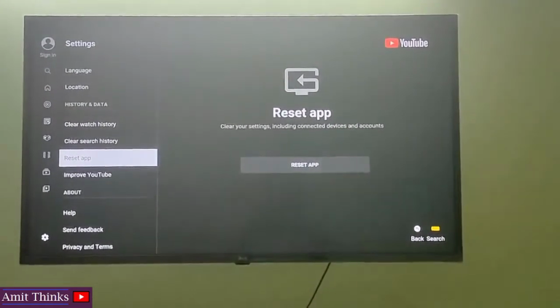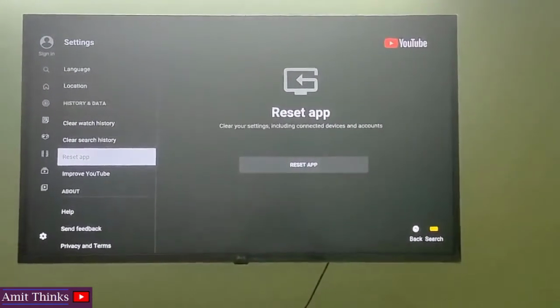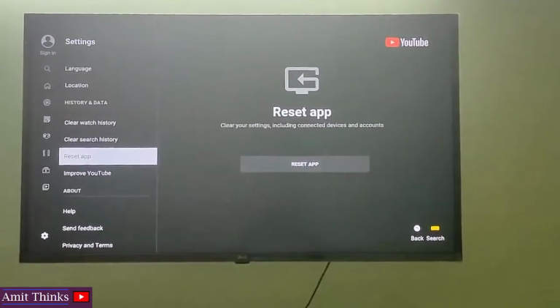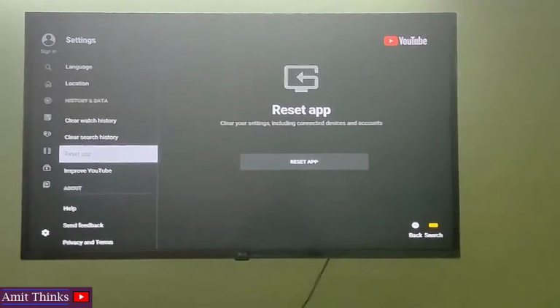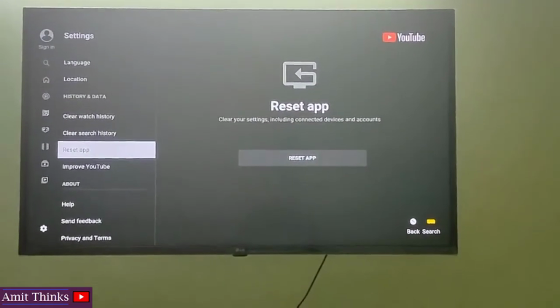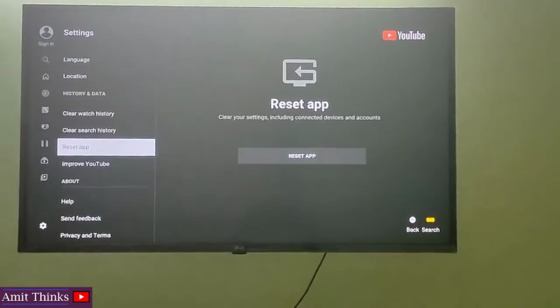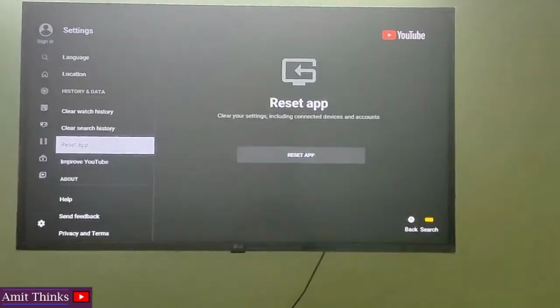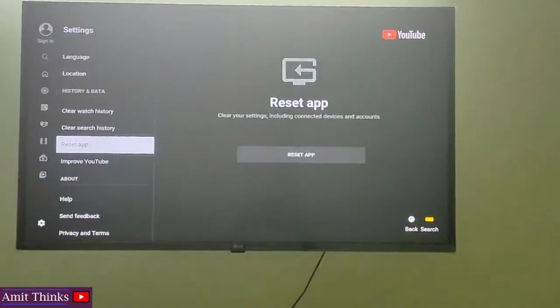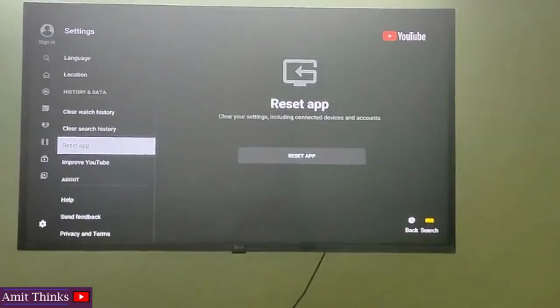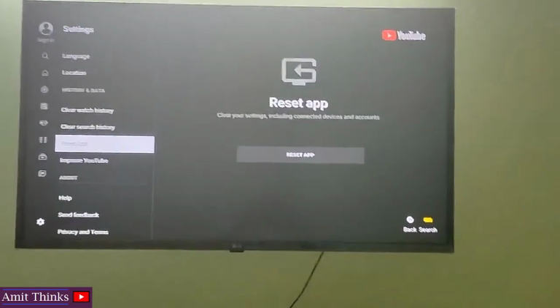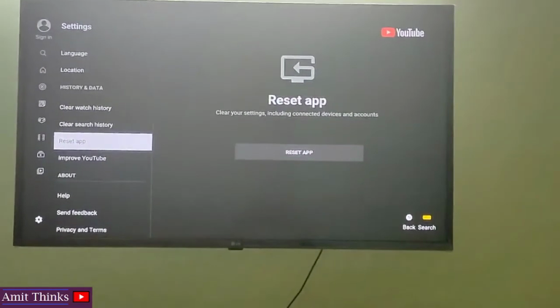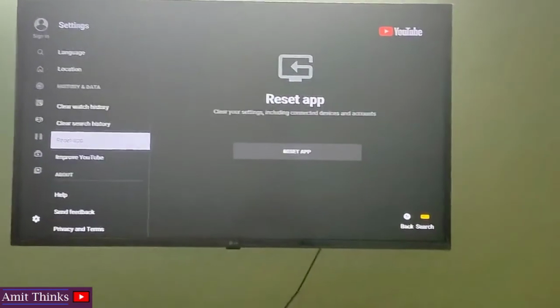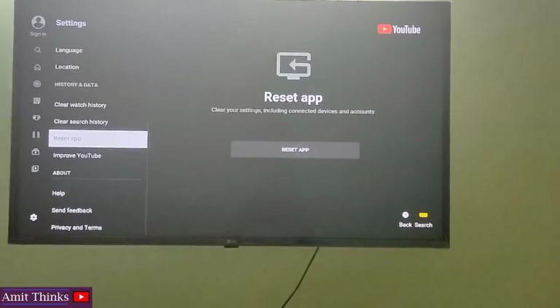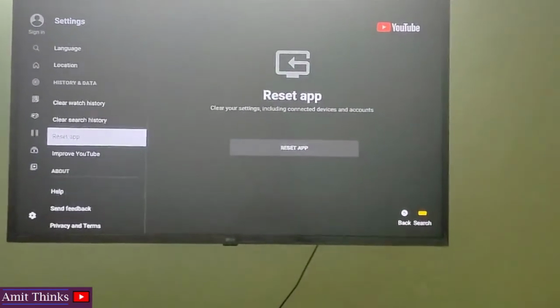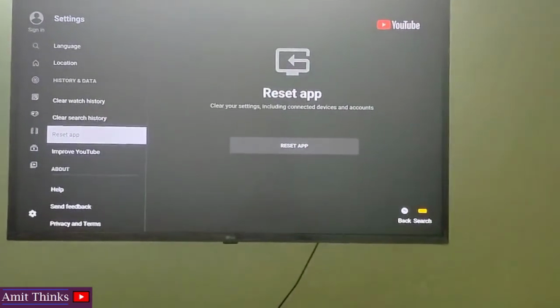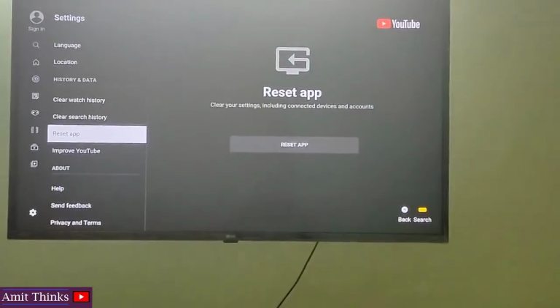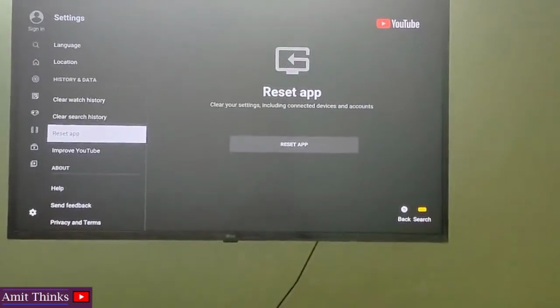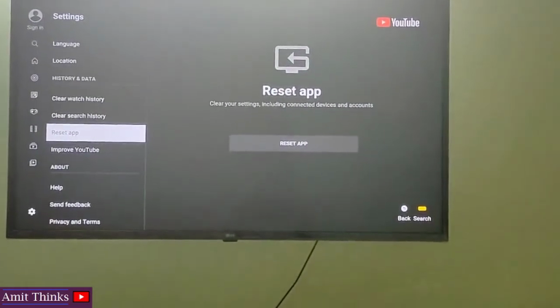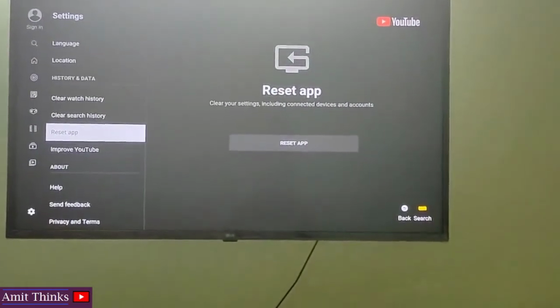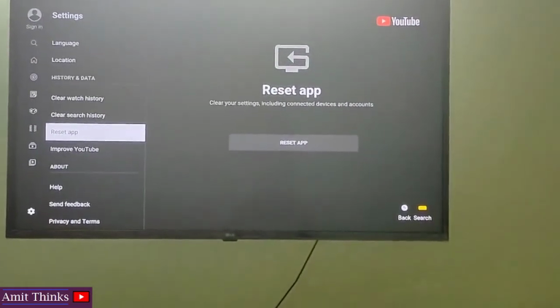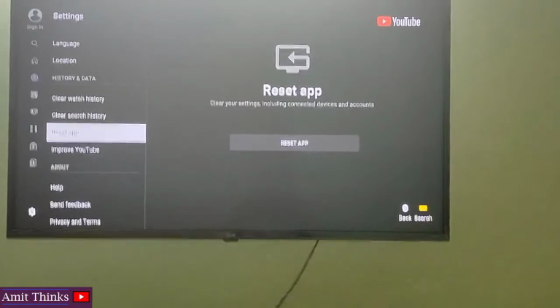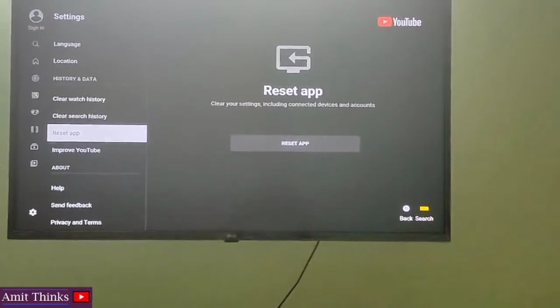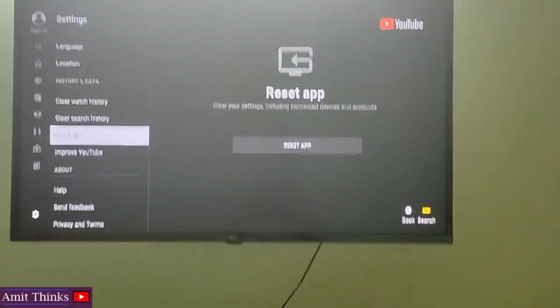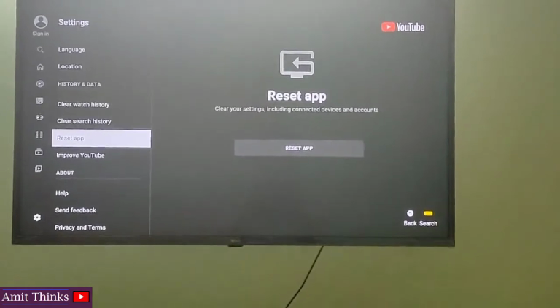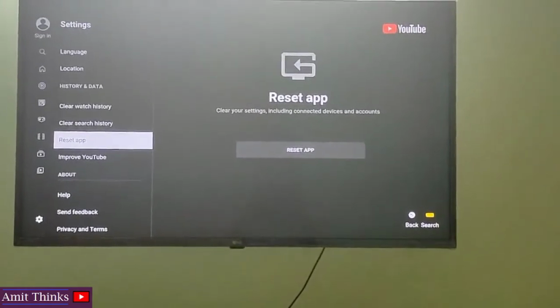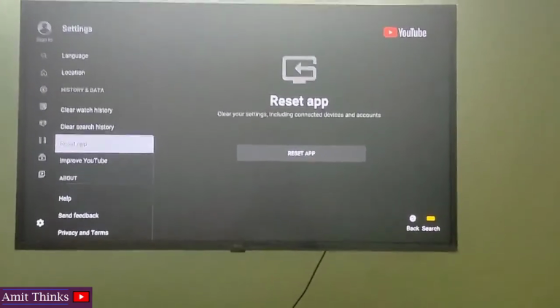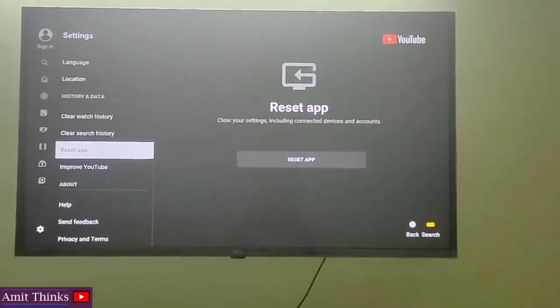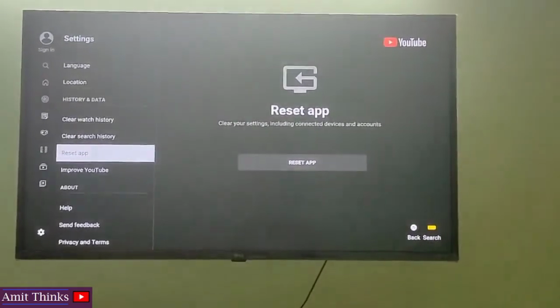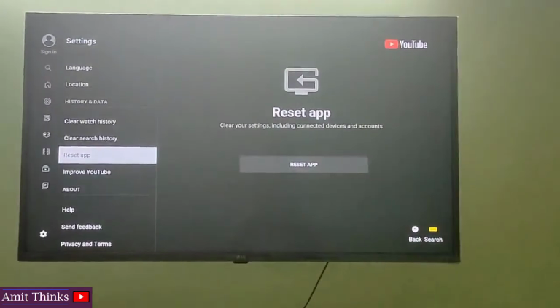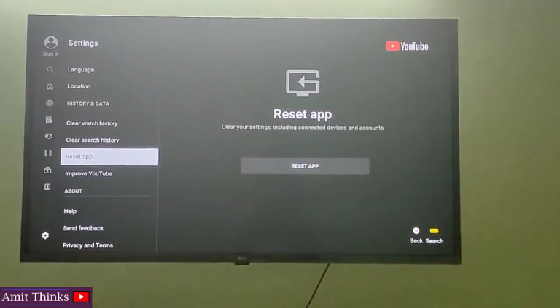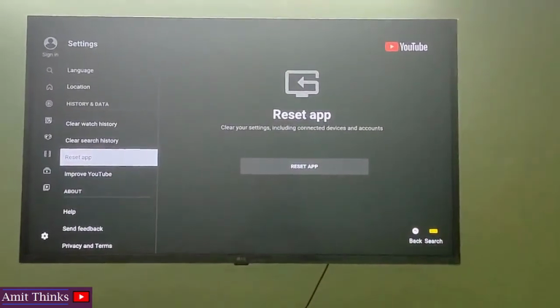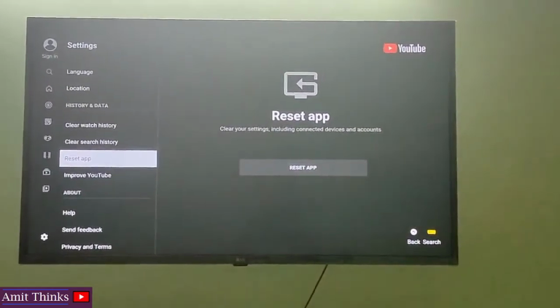So in this video we saw how we can run YouTube on a smart TV. If you liked the video, do subscribe to our channel. Thanks.